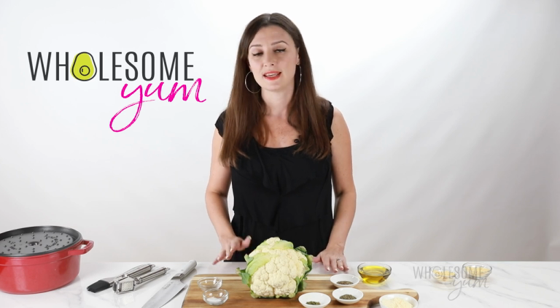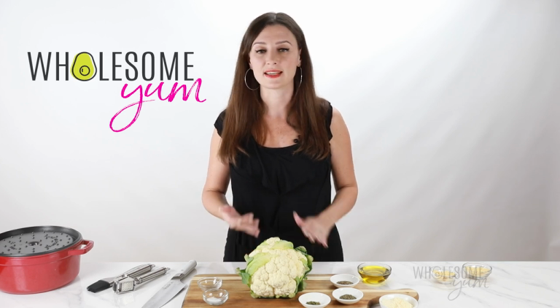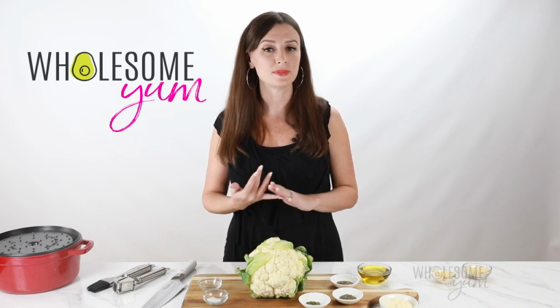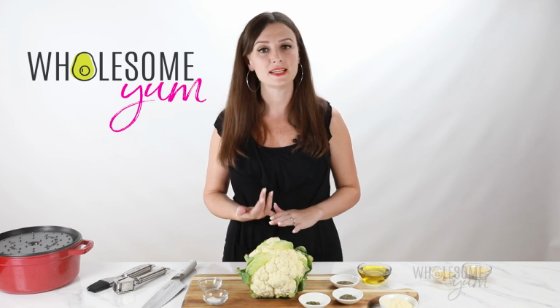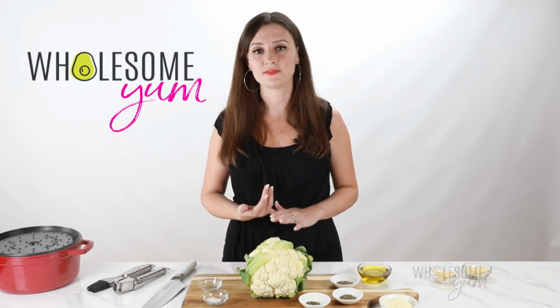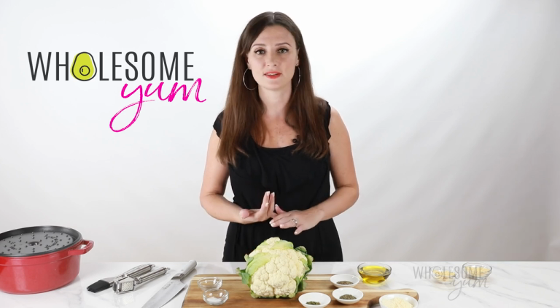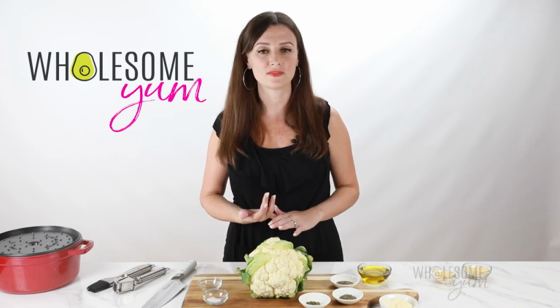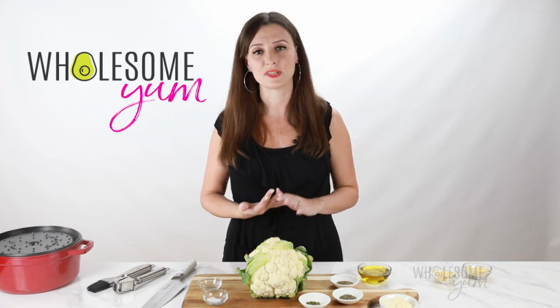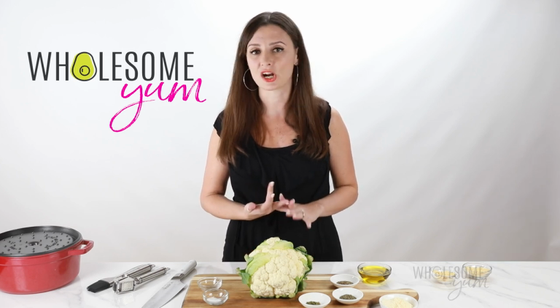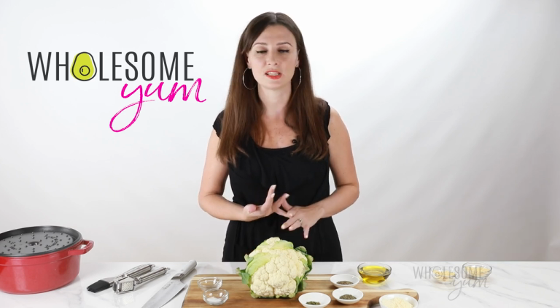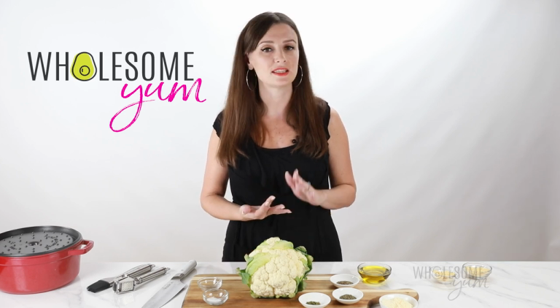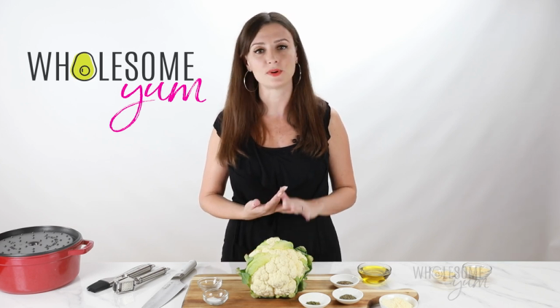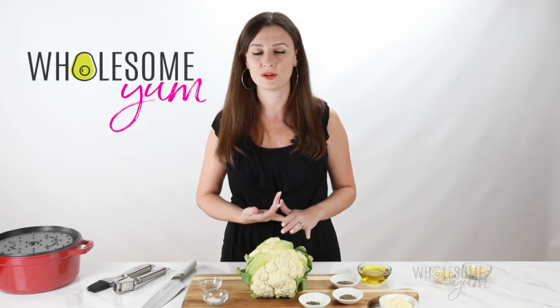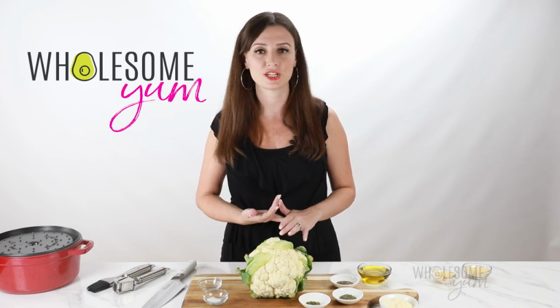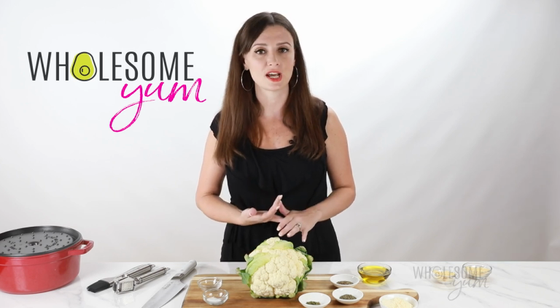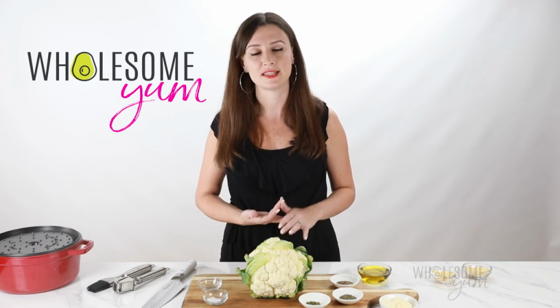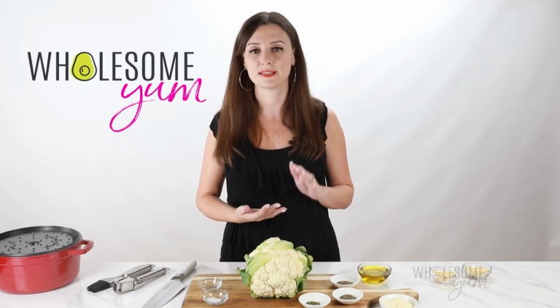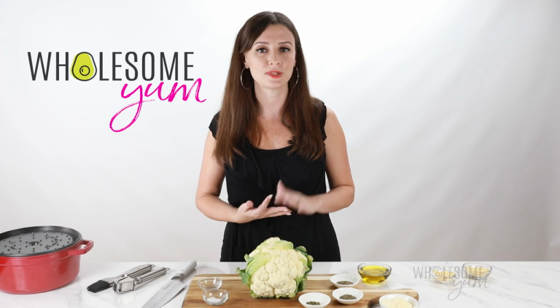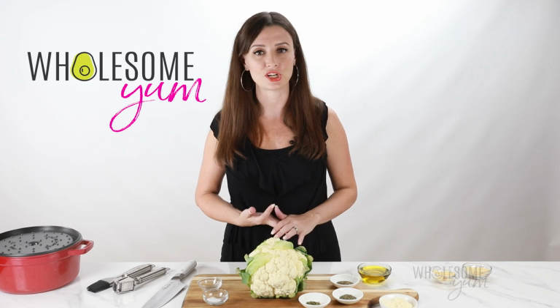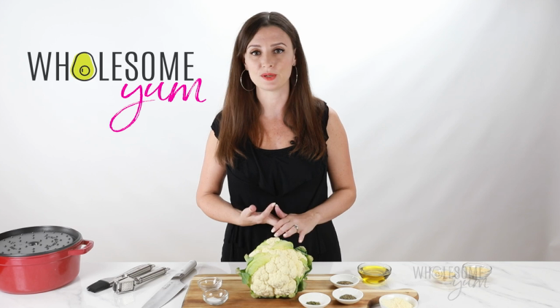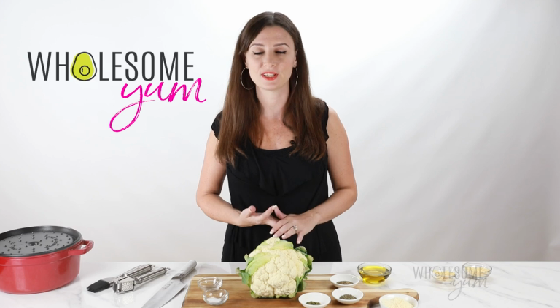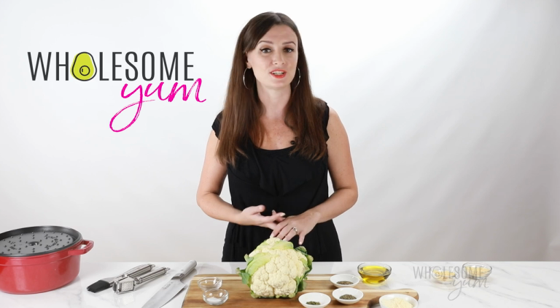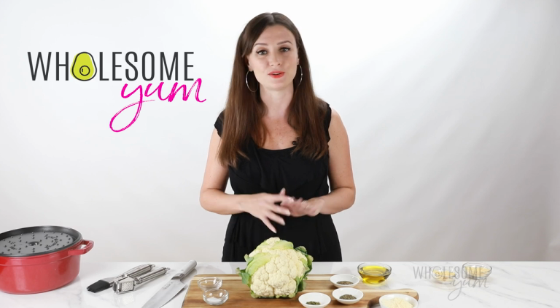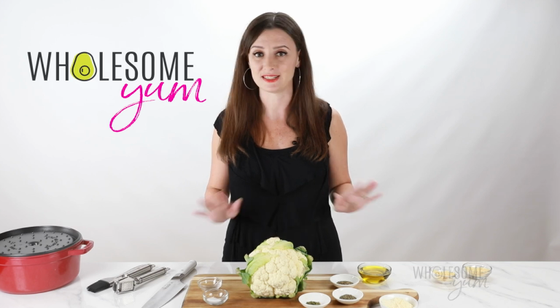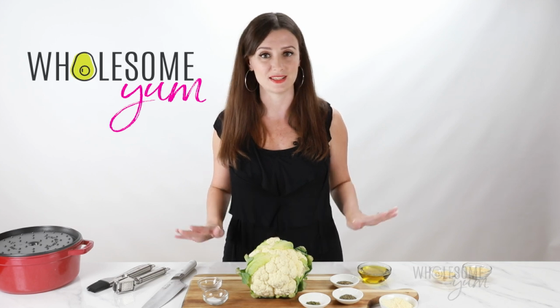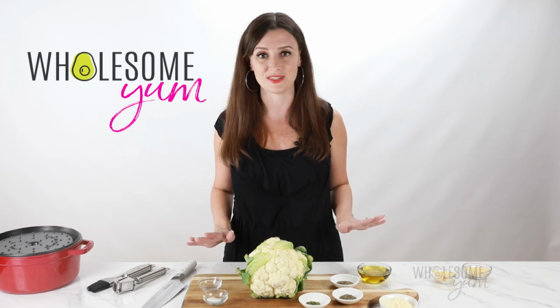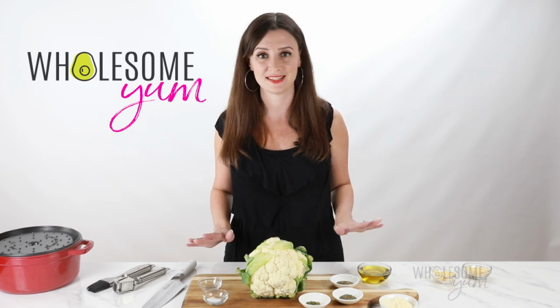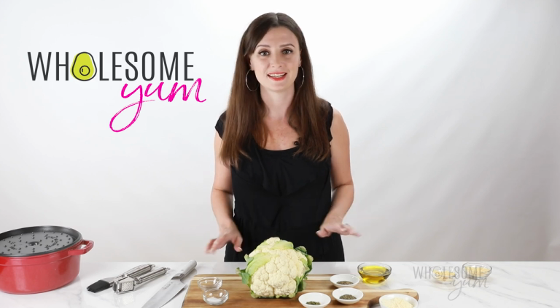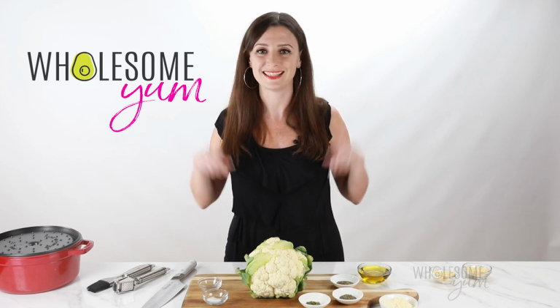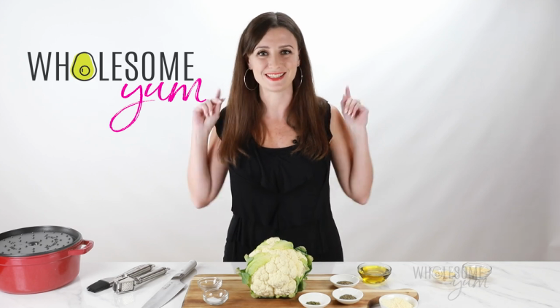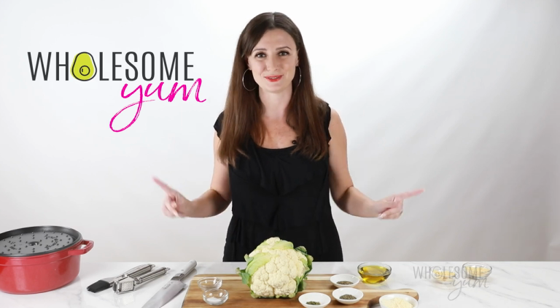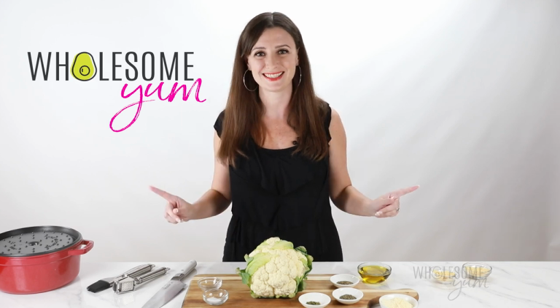It's got plenty of flavor from the garlic, the parmesan, the simple herbs. You're going to love it. Let's do this.